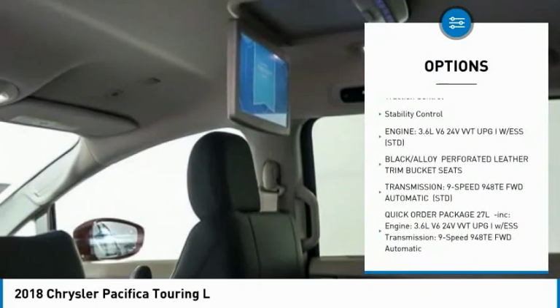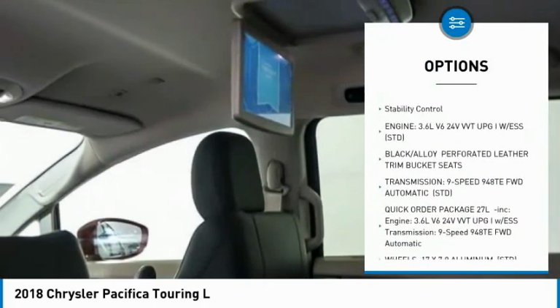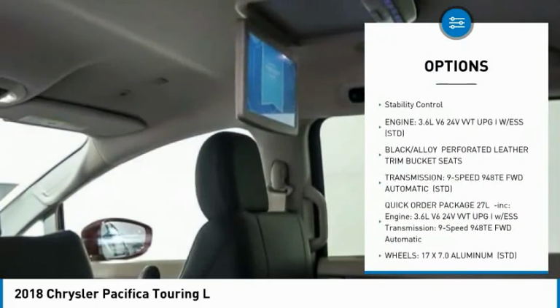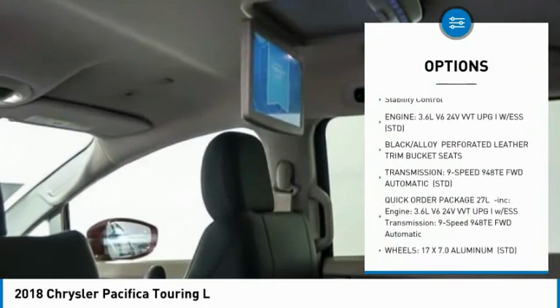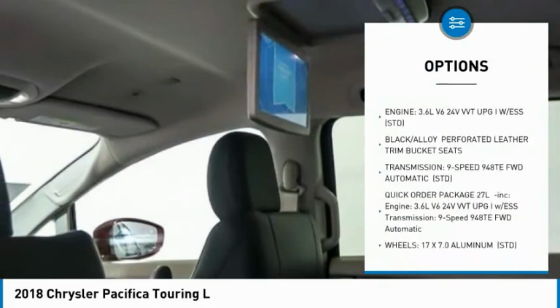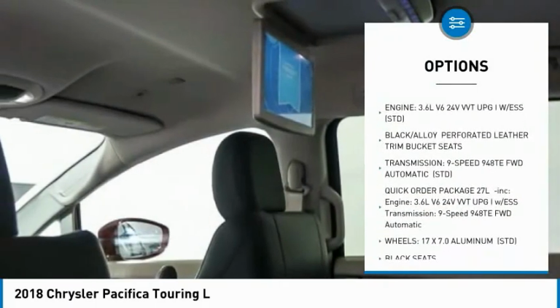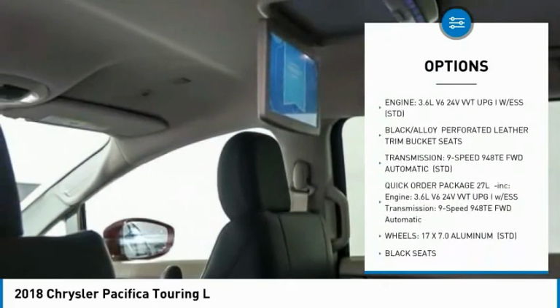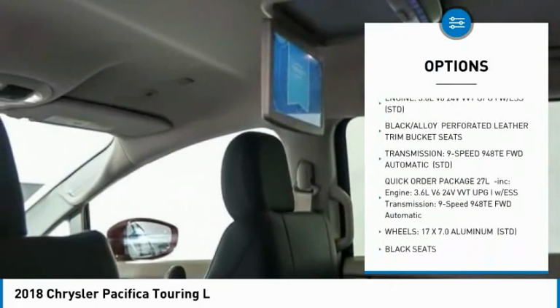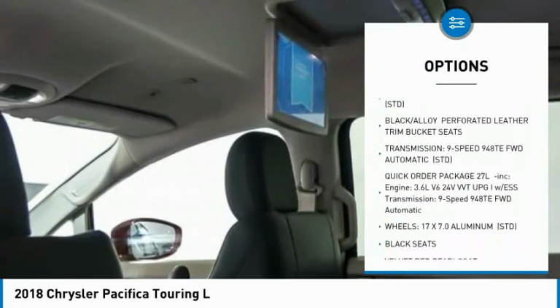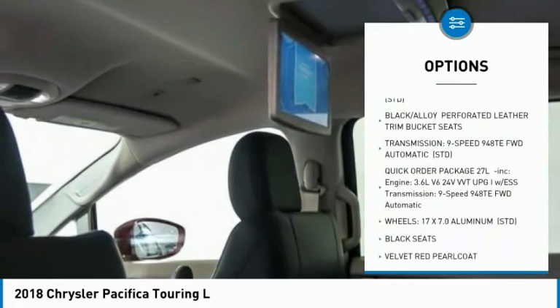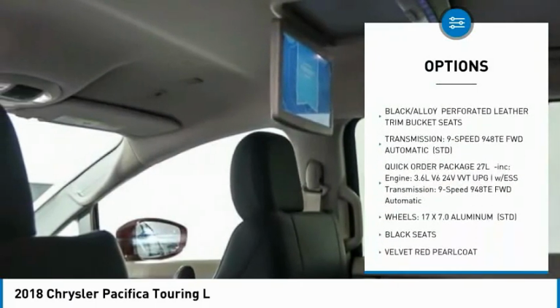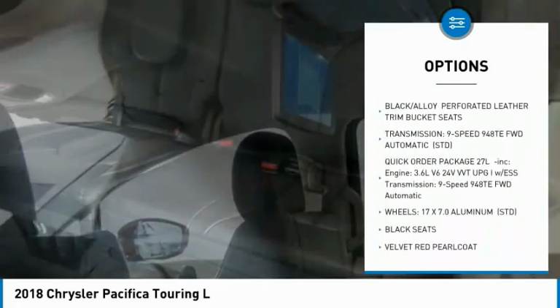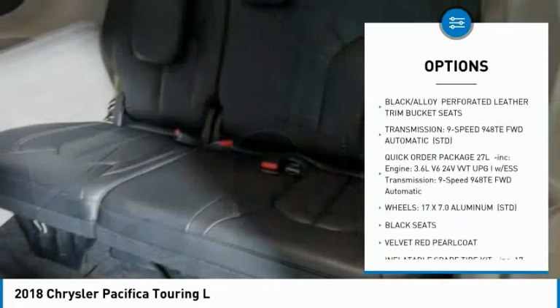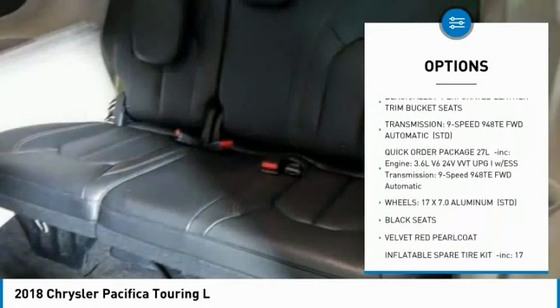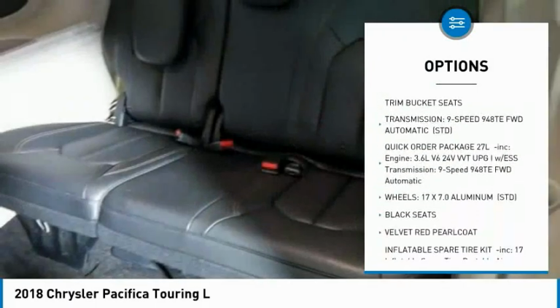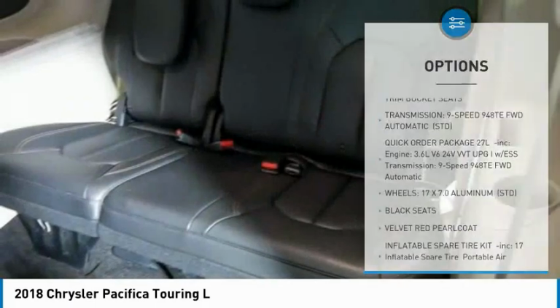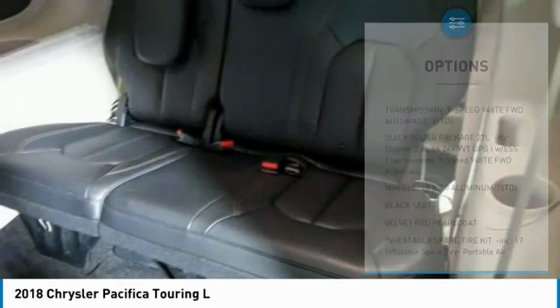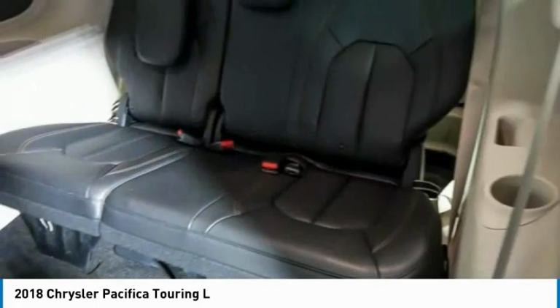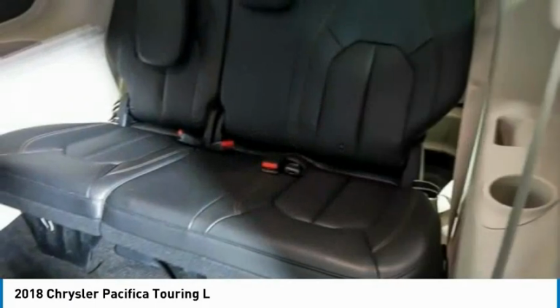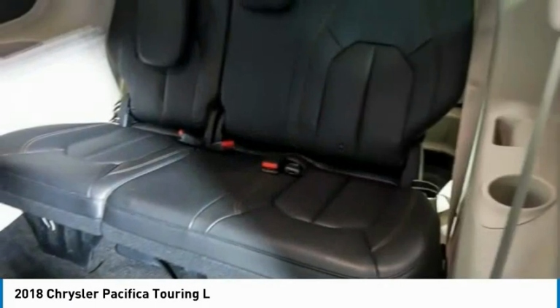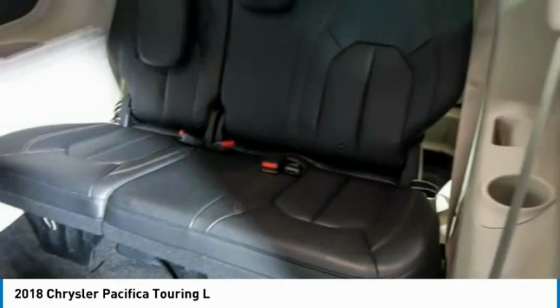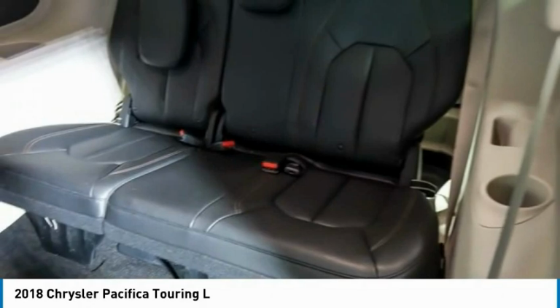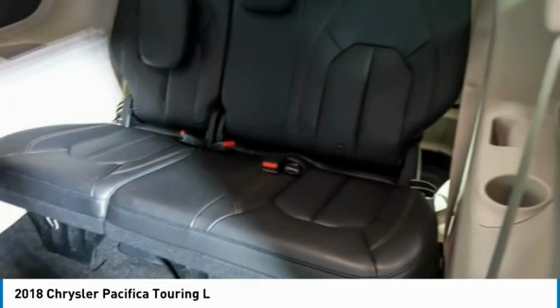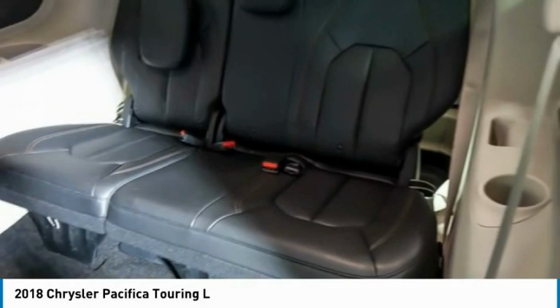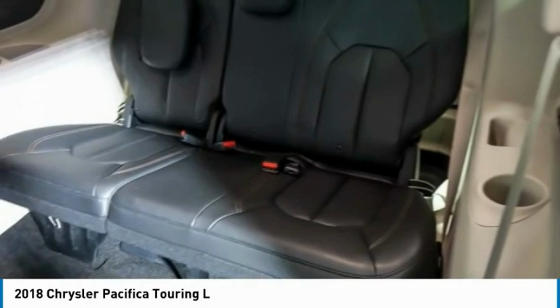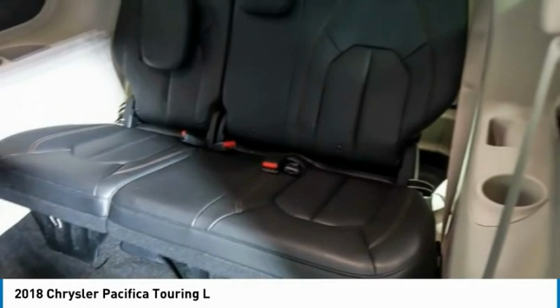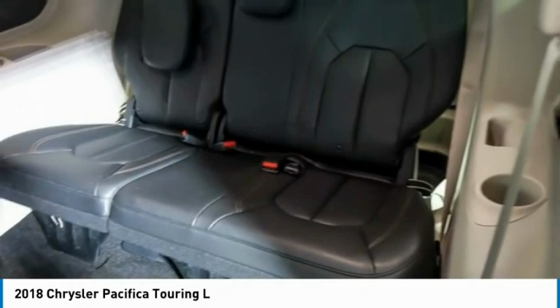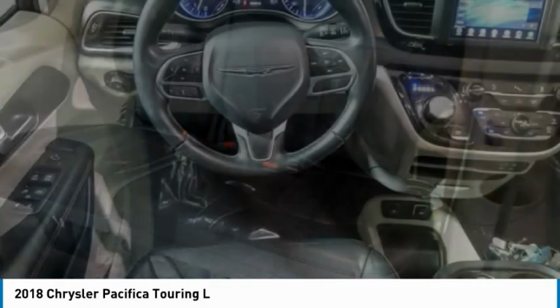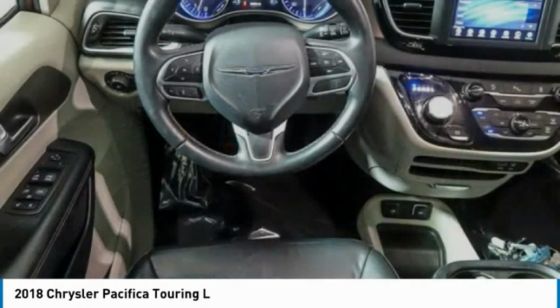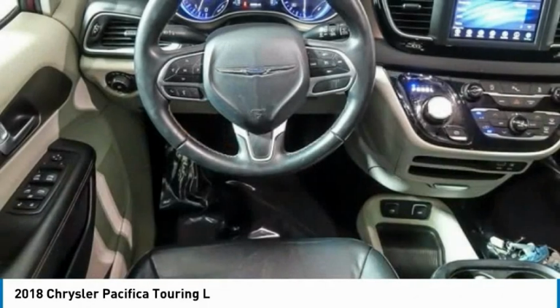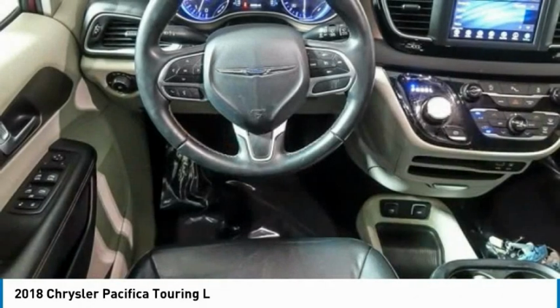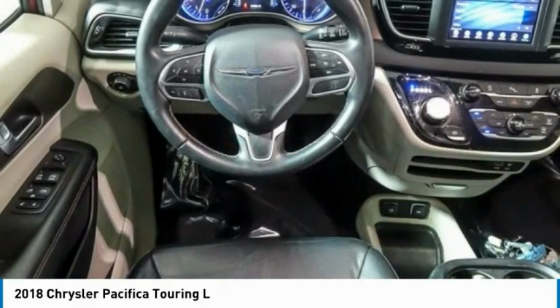Remote engine start, power lift gate, brake assist, traction control, and stability control.